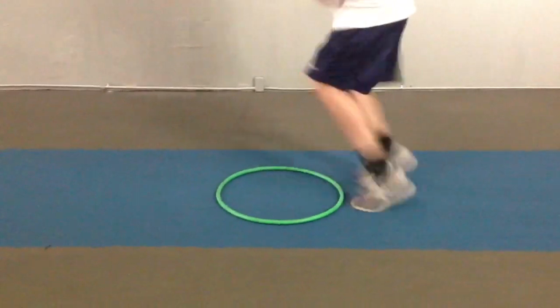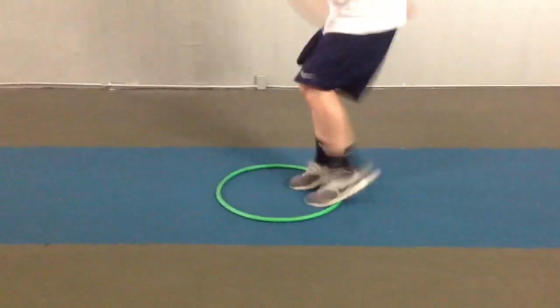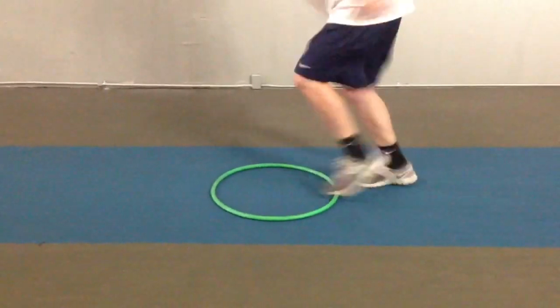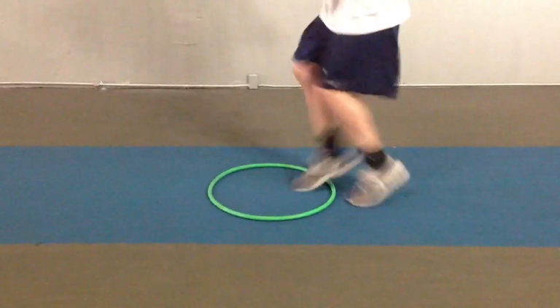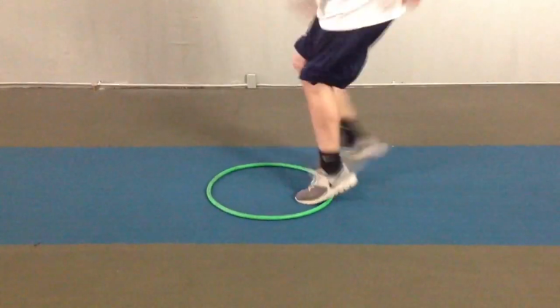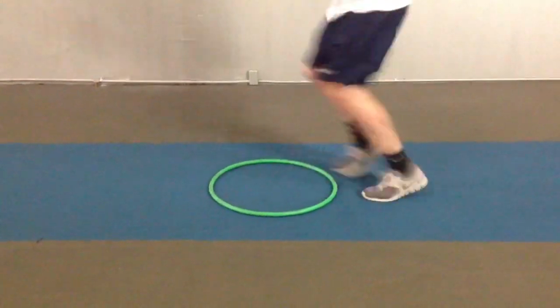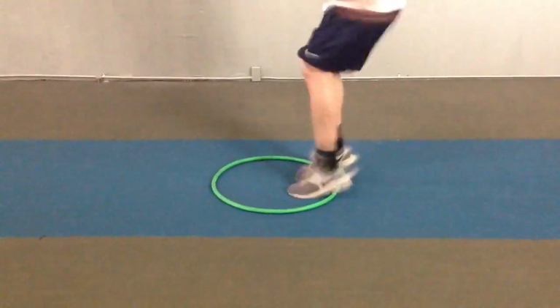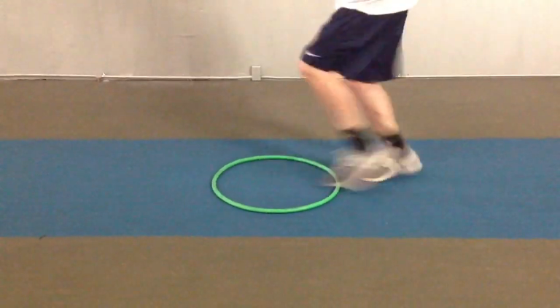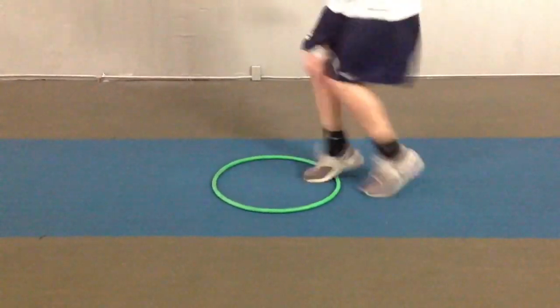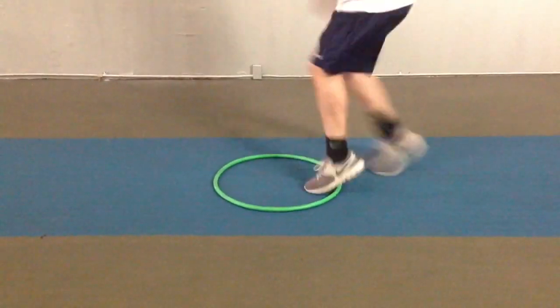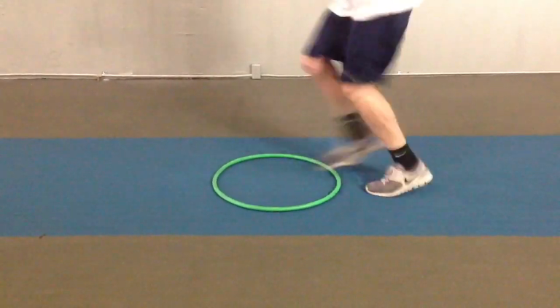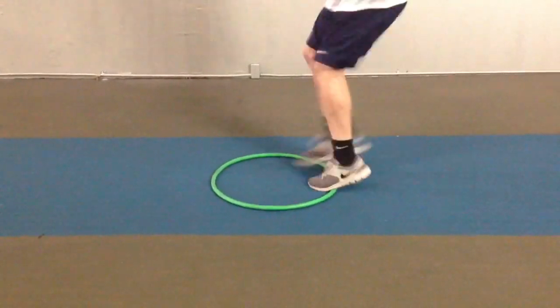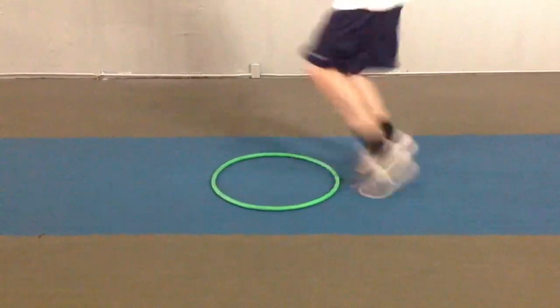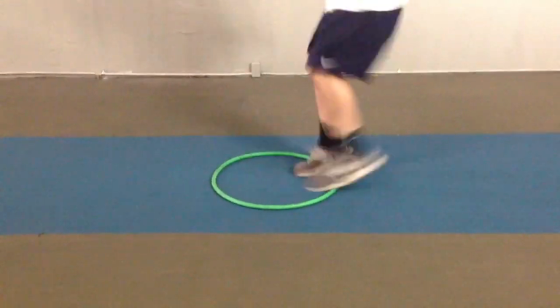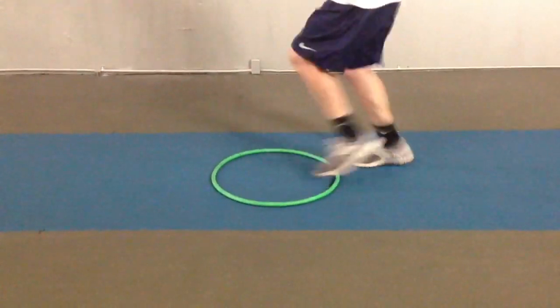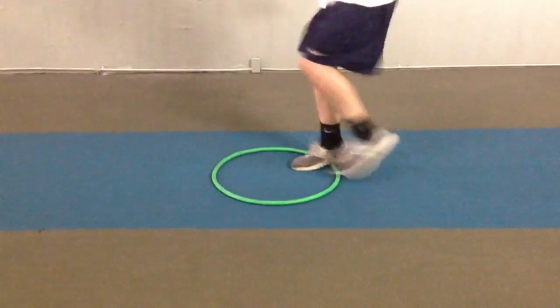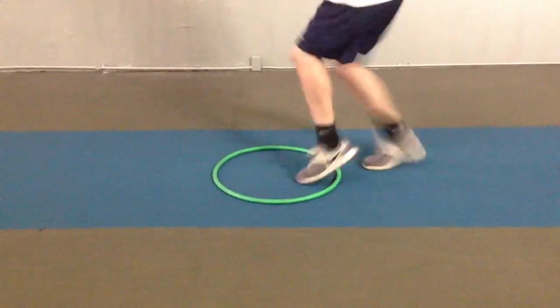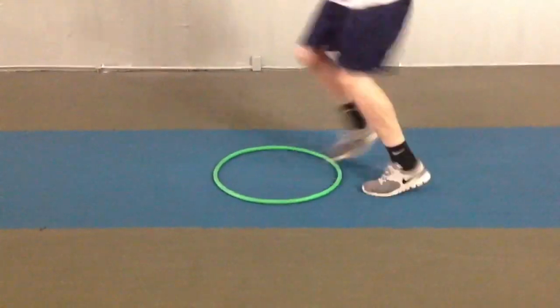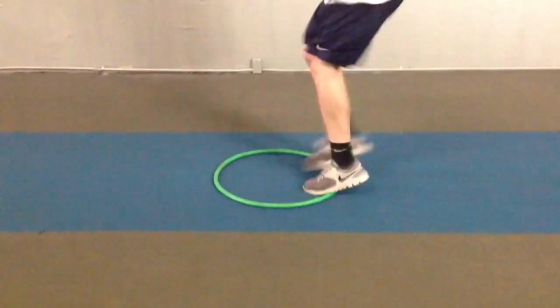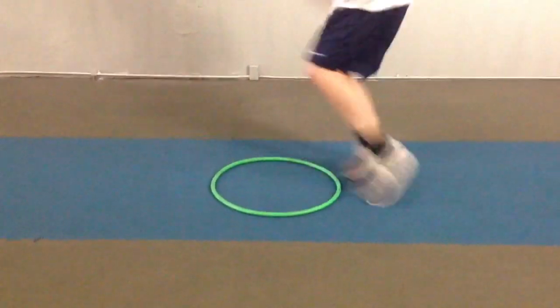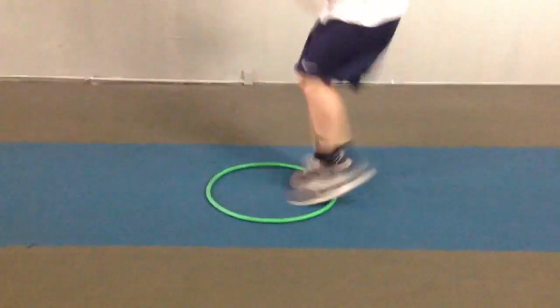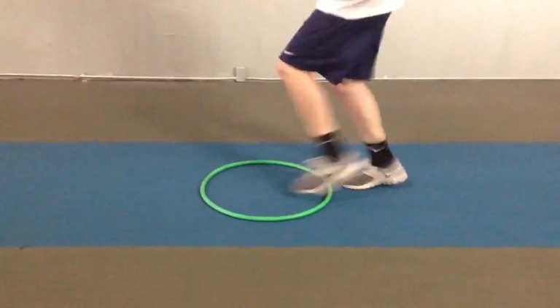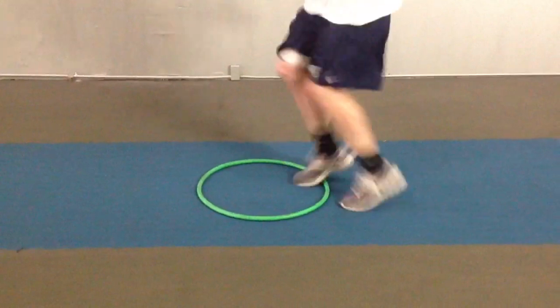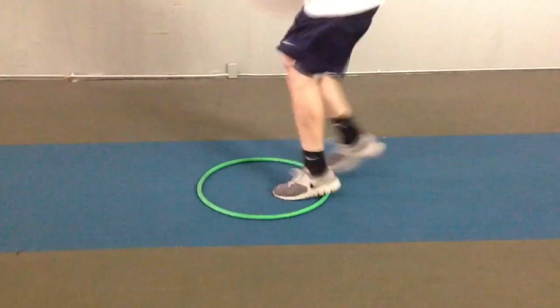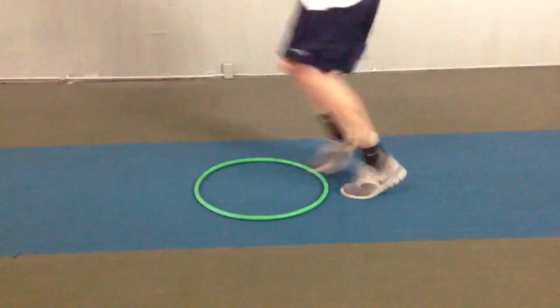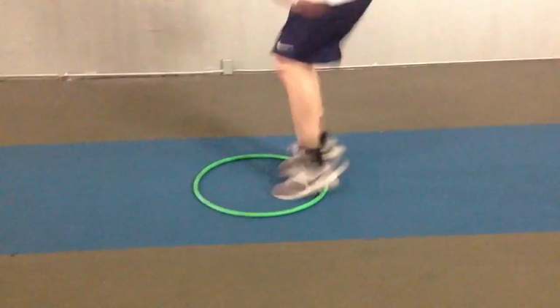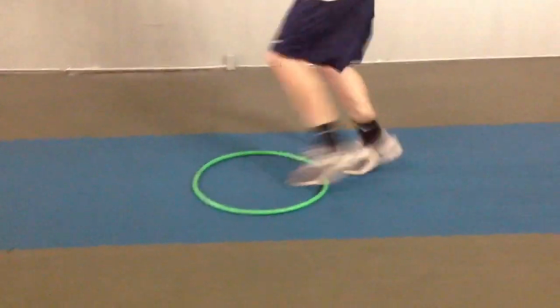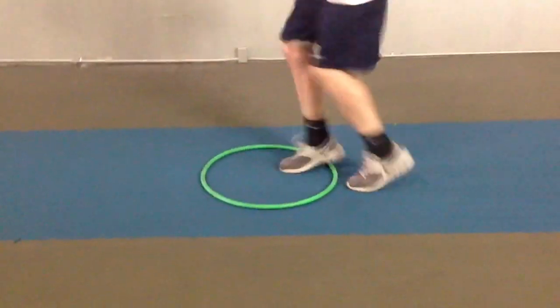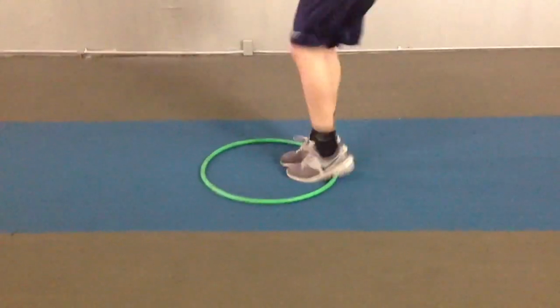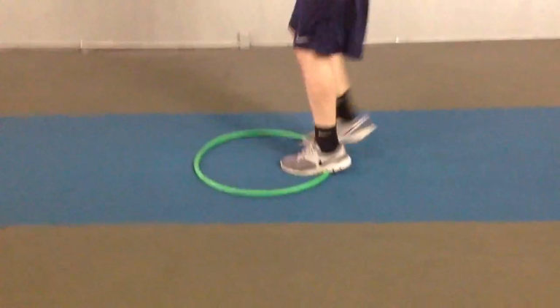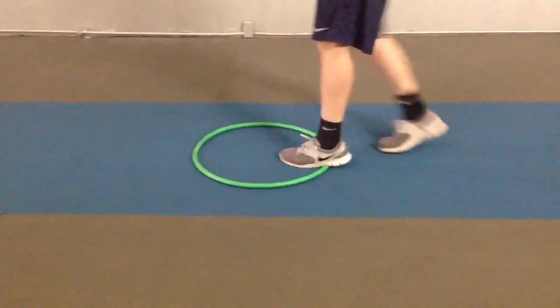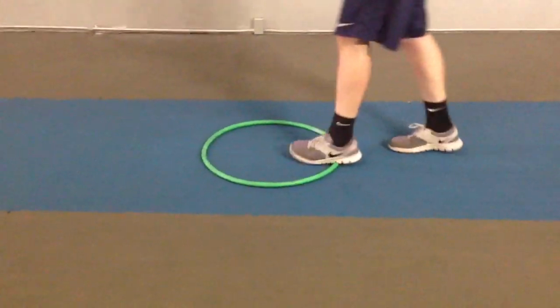The athlete completes the 1-2 over back drill, accumulating 10 repetitions before being told to rest. Good.